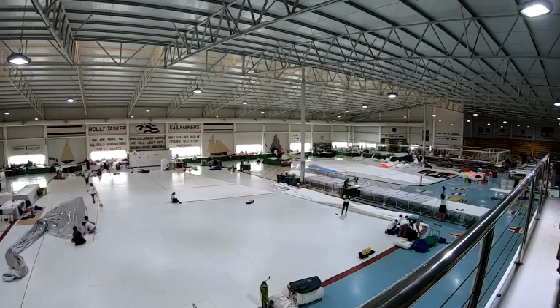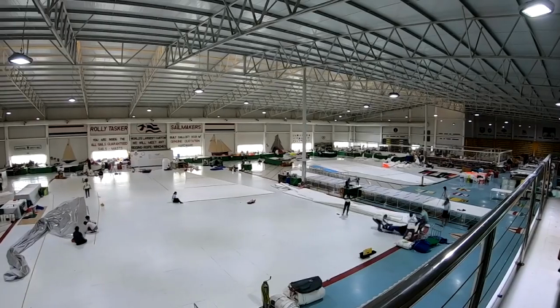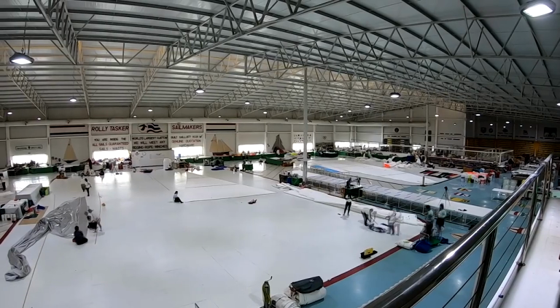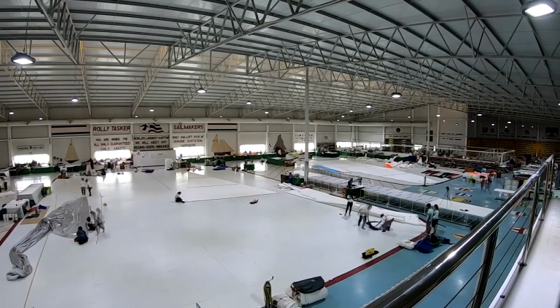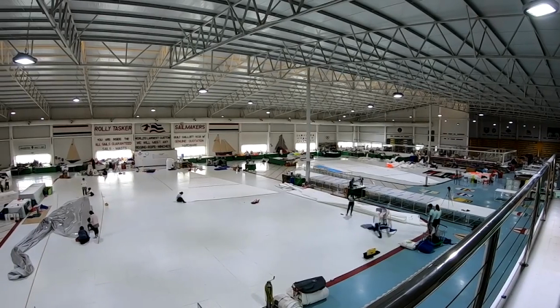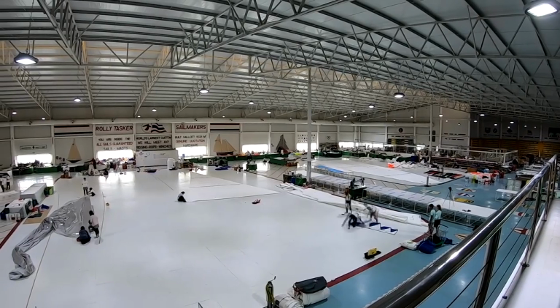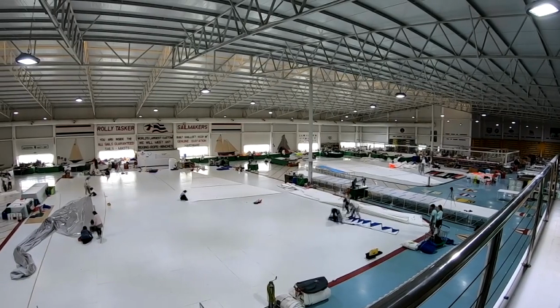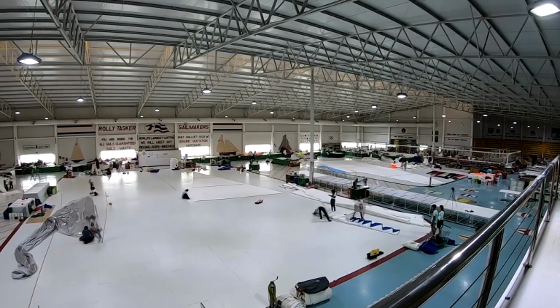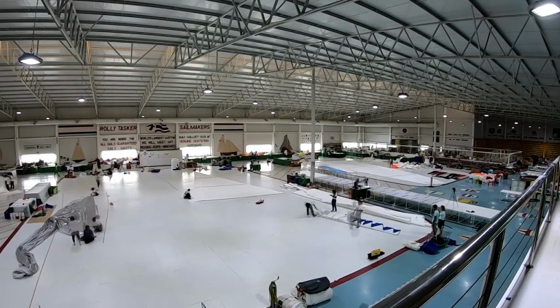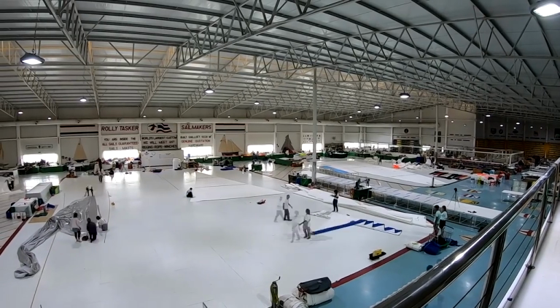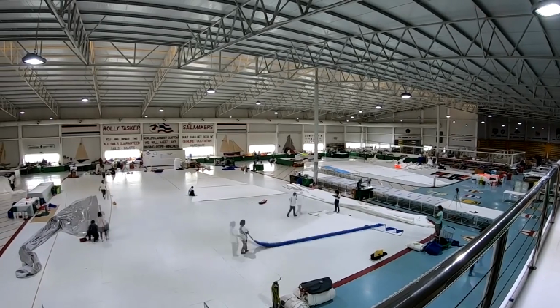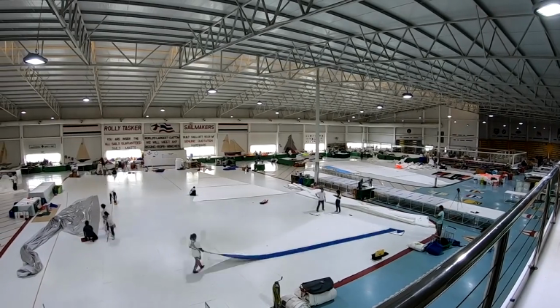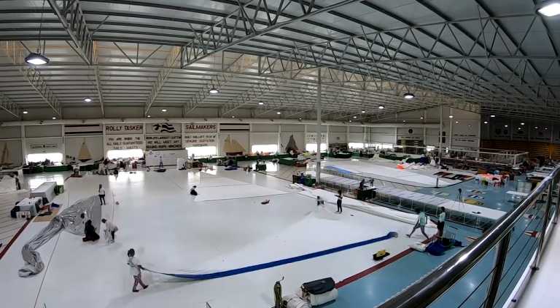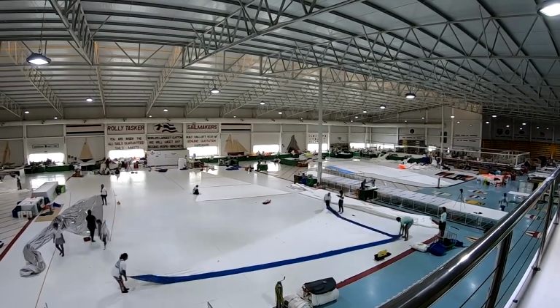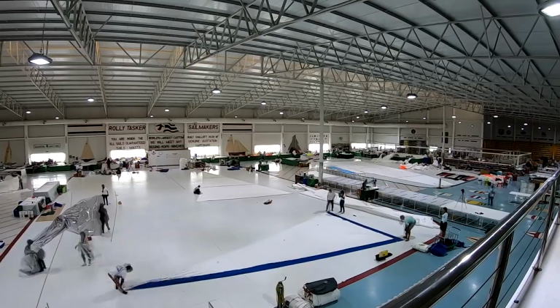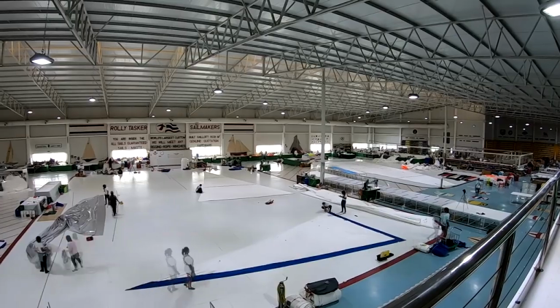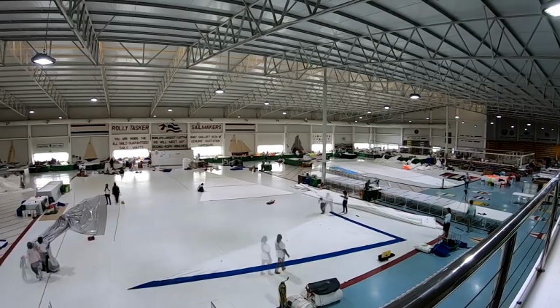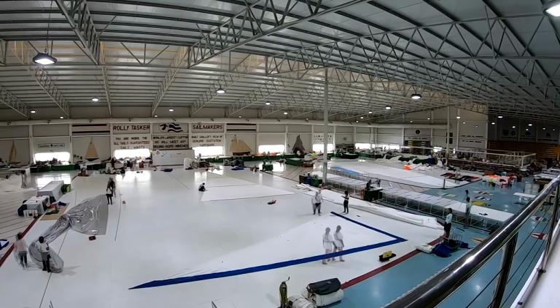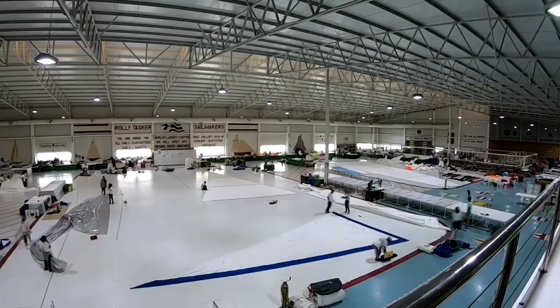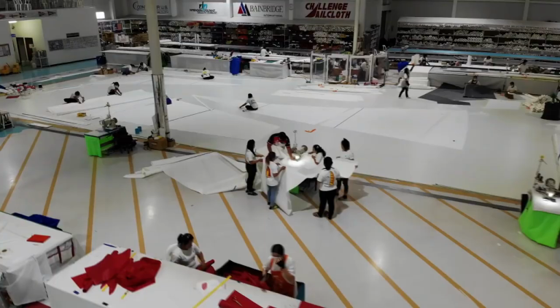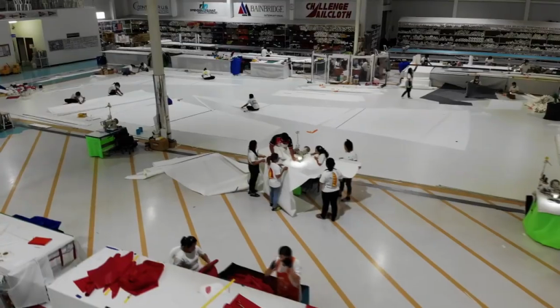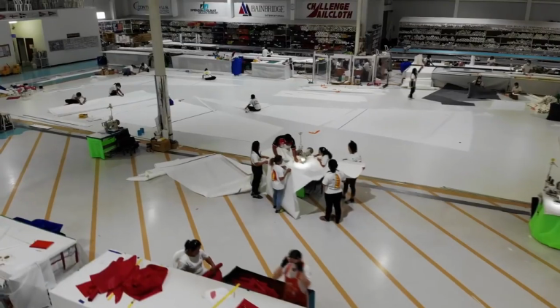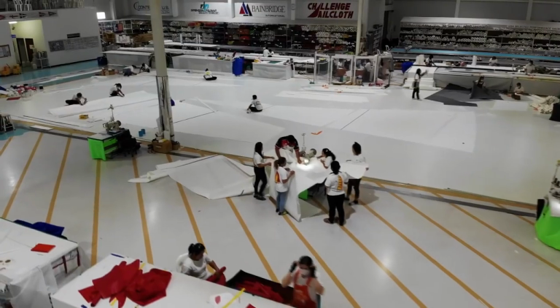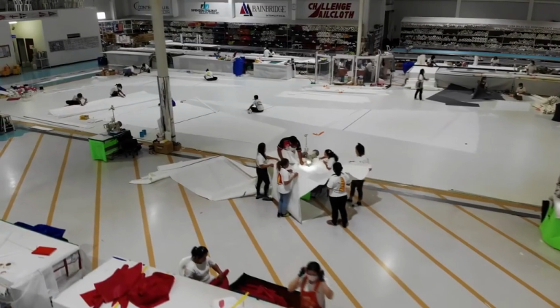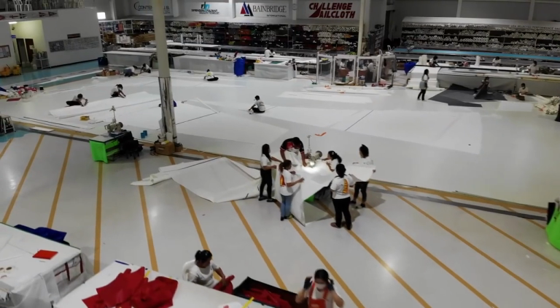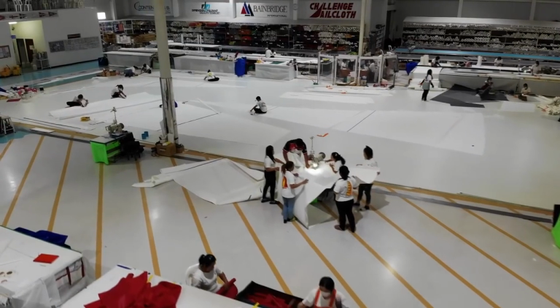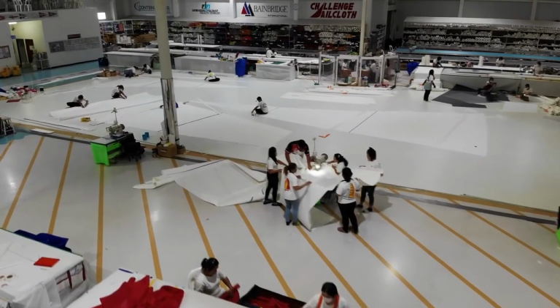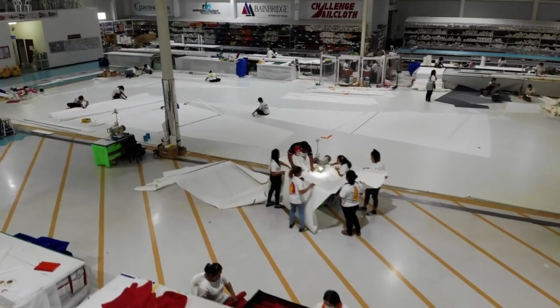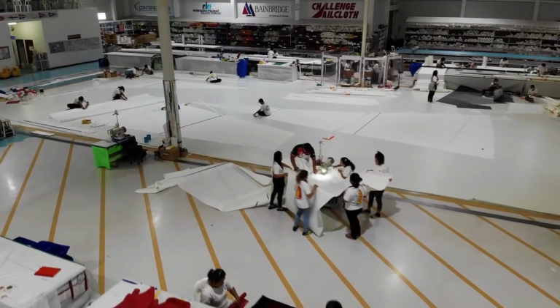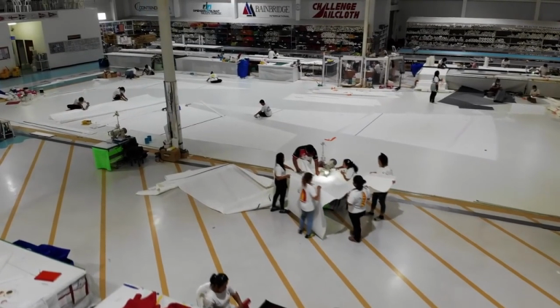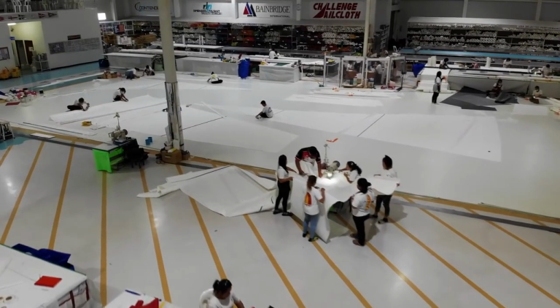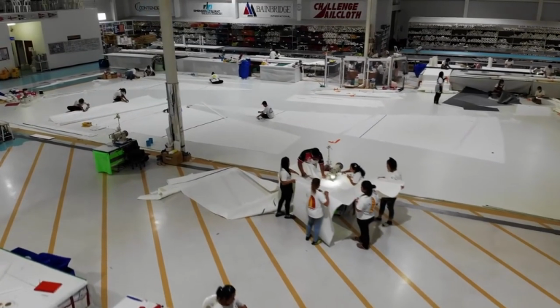In this episode, we visit one of the largest sail lofts in the world in search of a new mainsail for Florence.